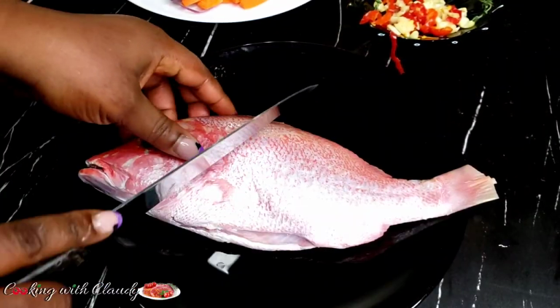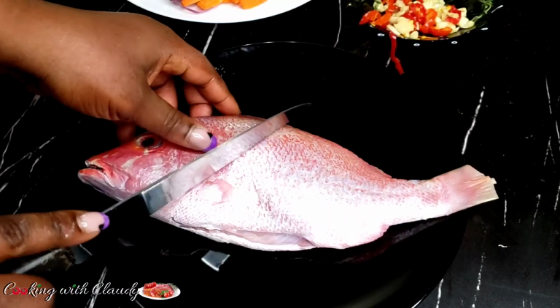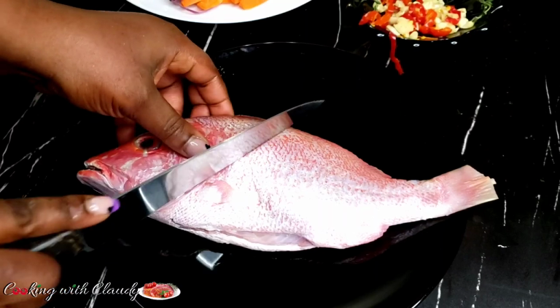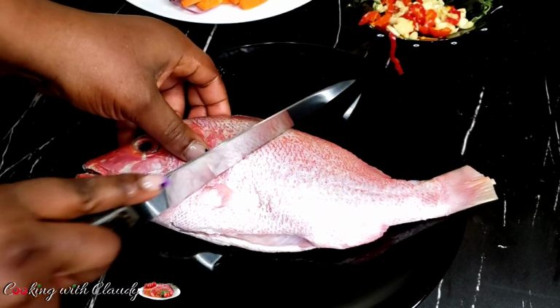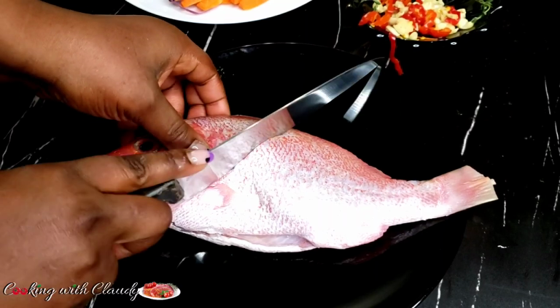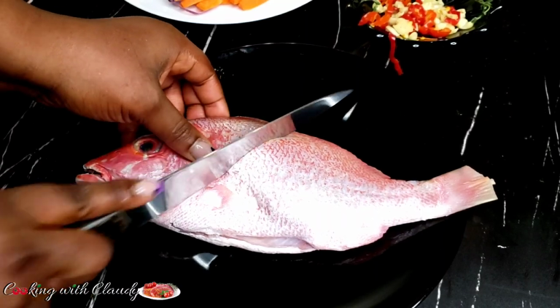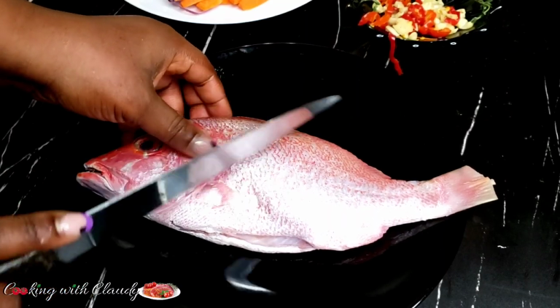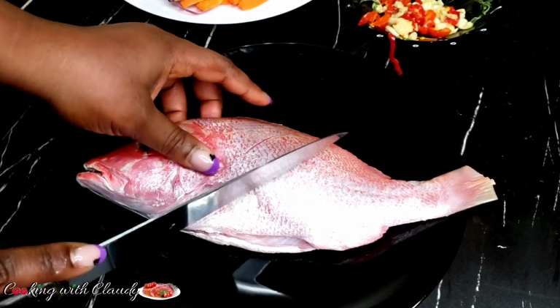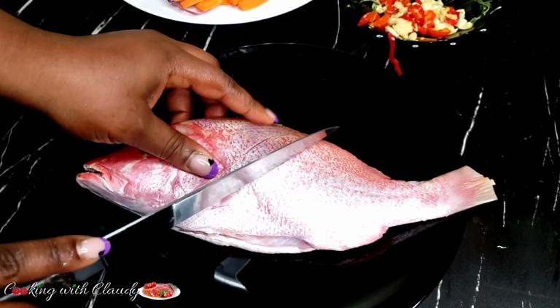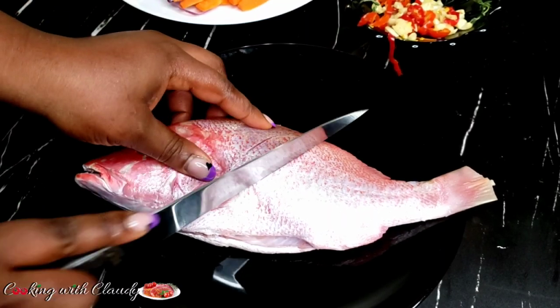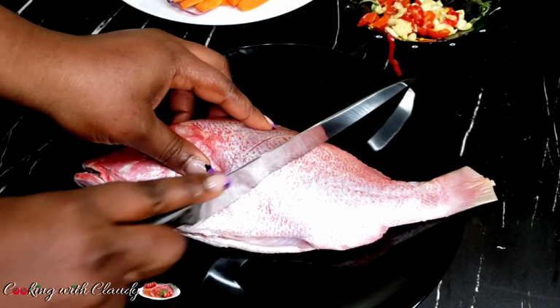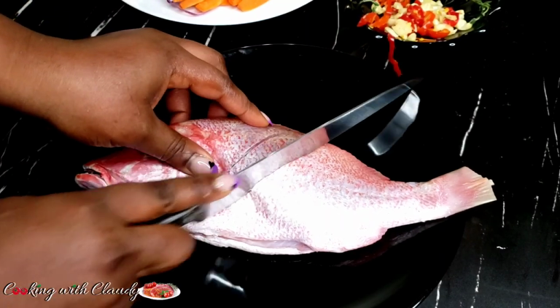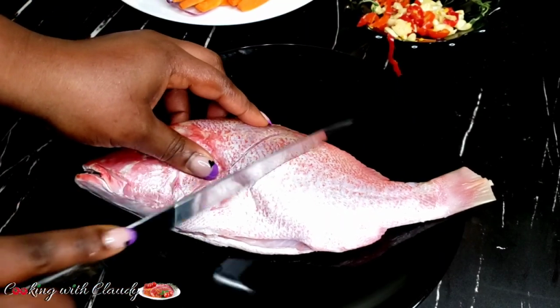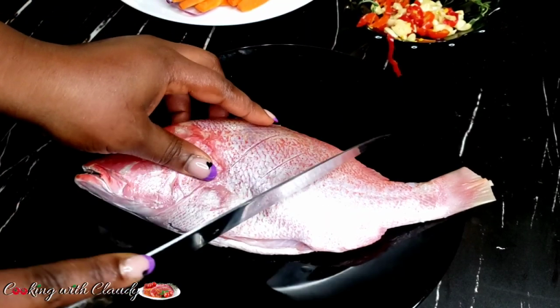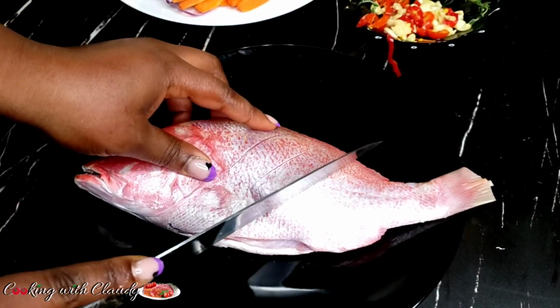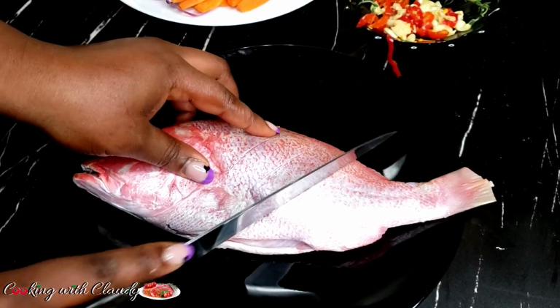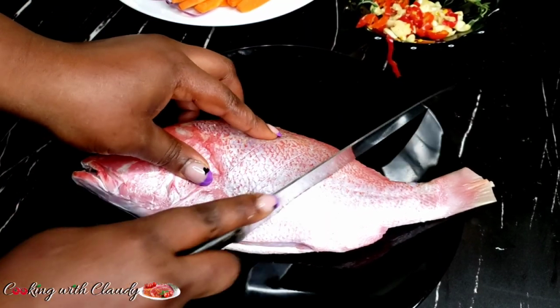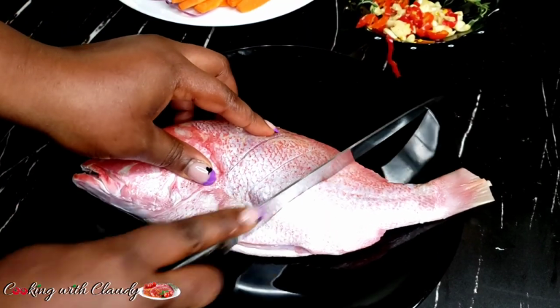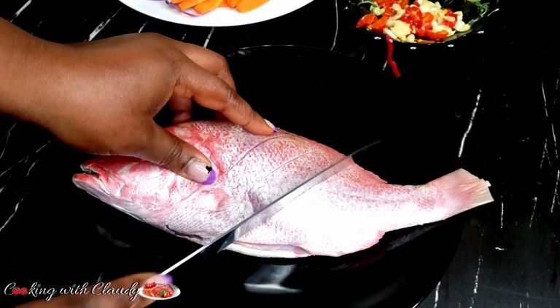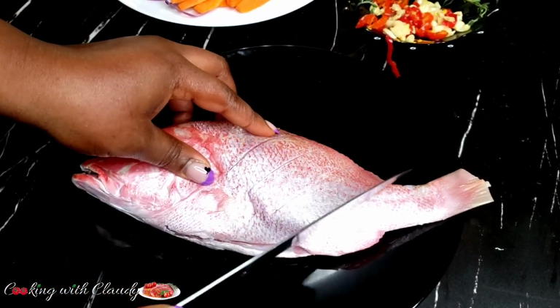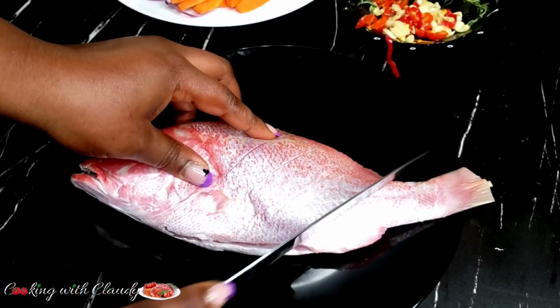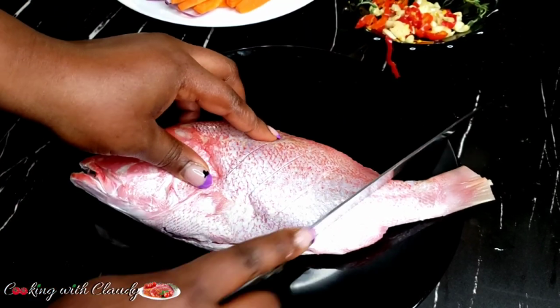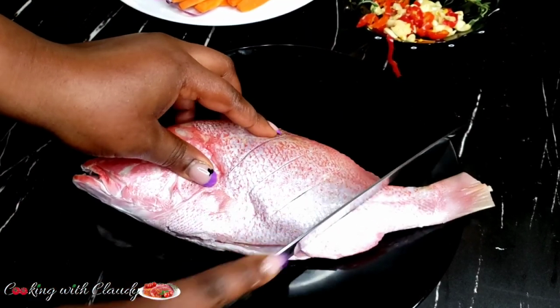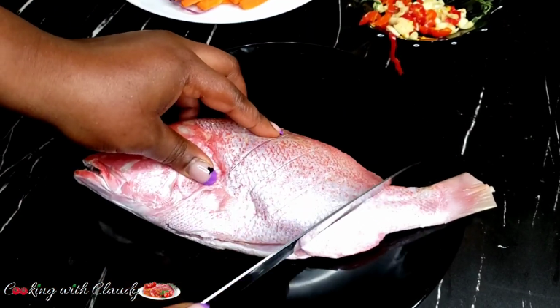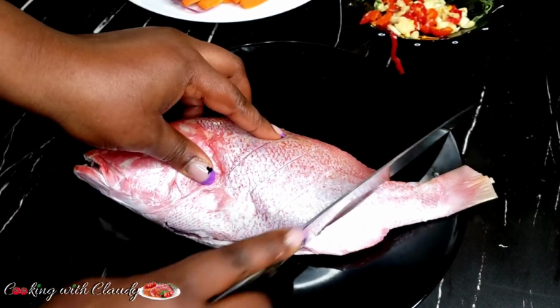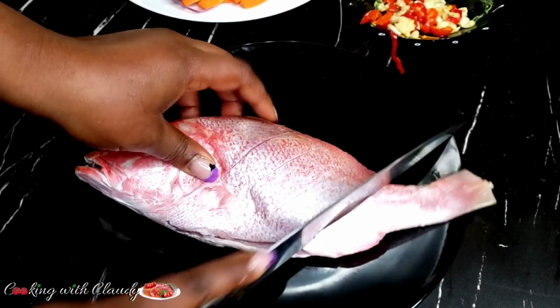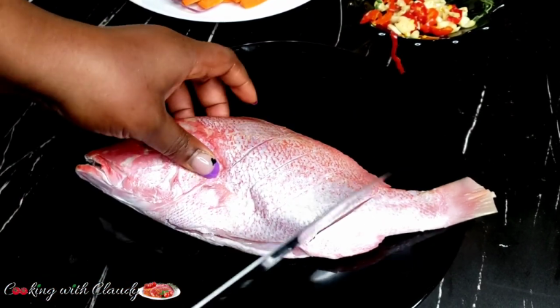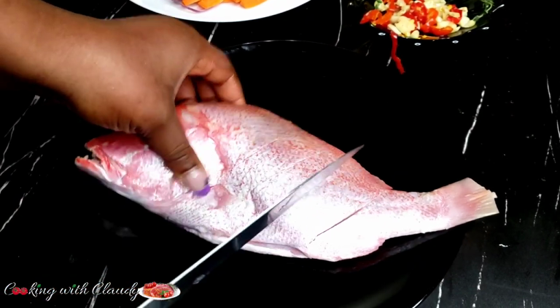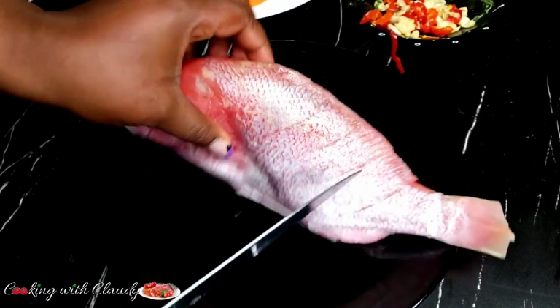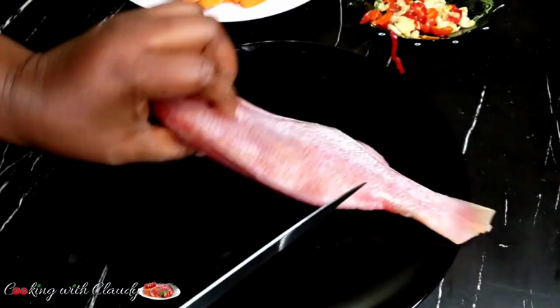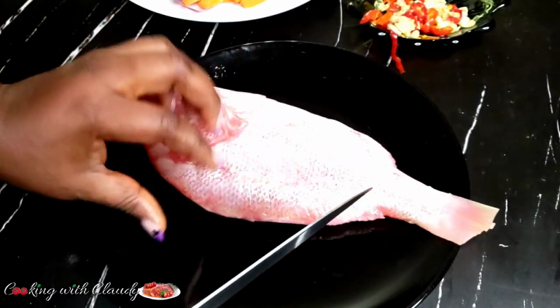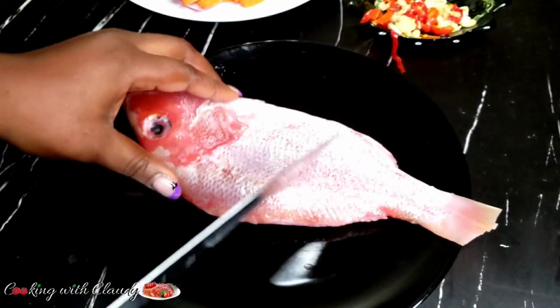Start by scoring the fish. Next, pat it dry, and then season it.